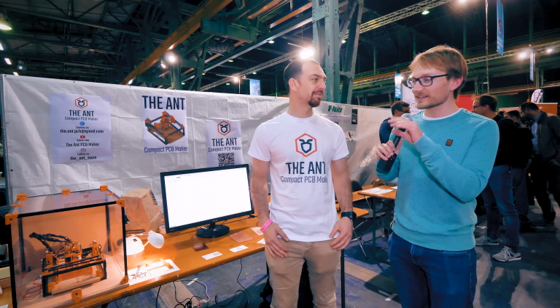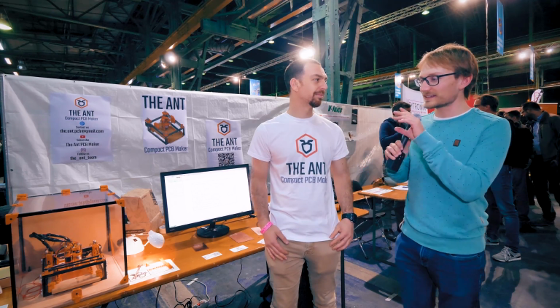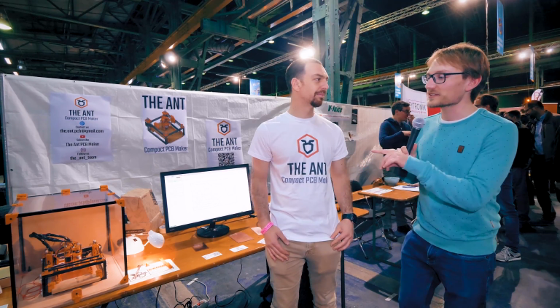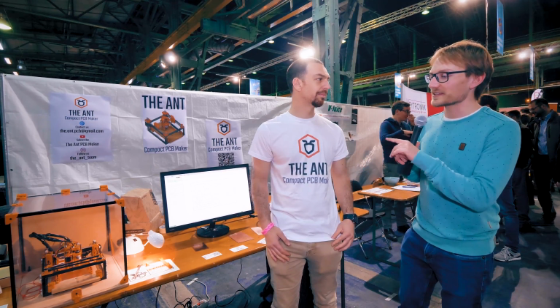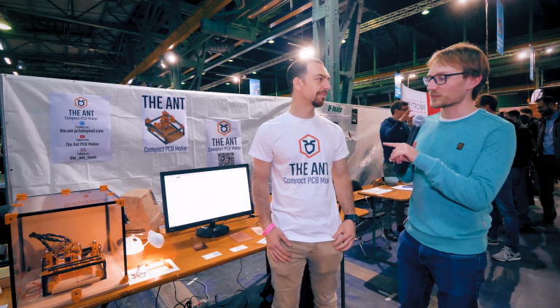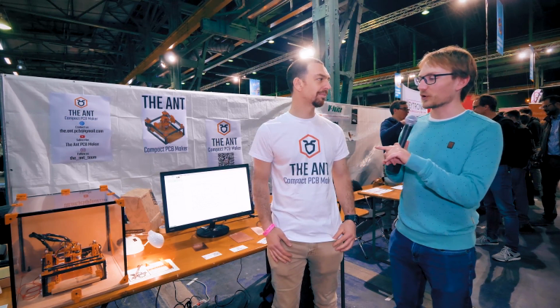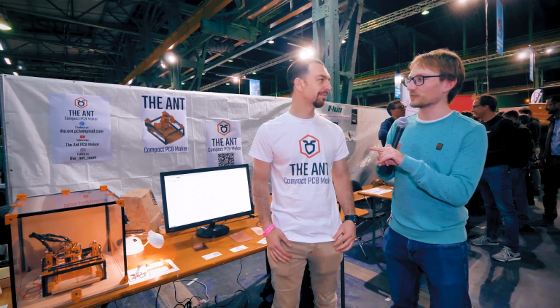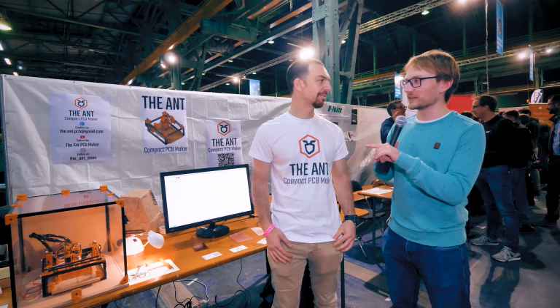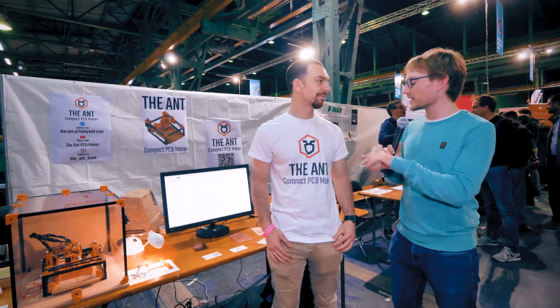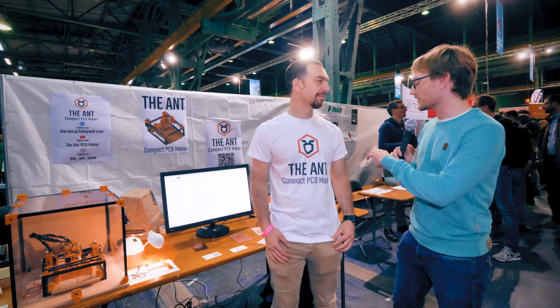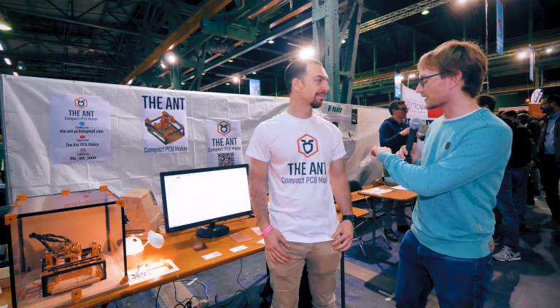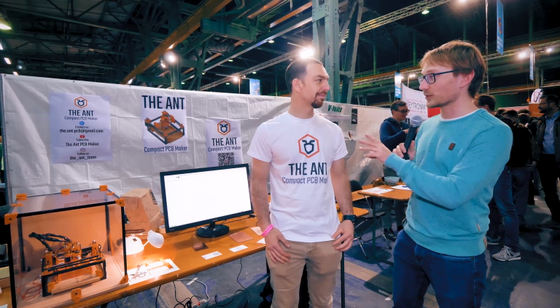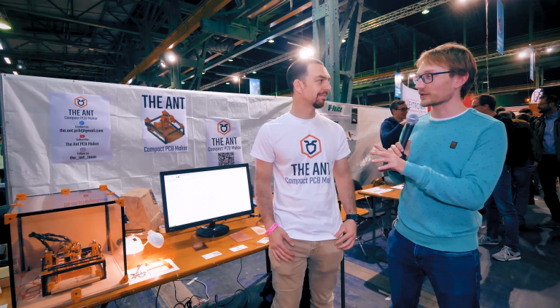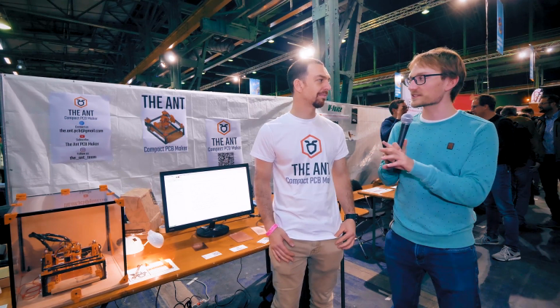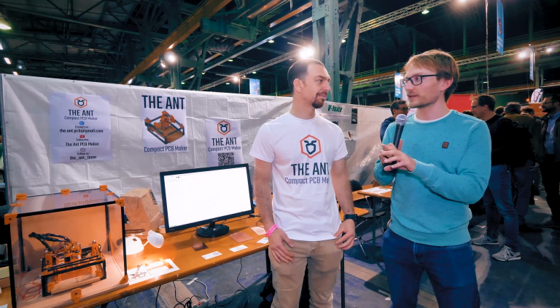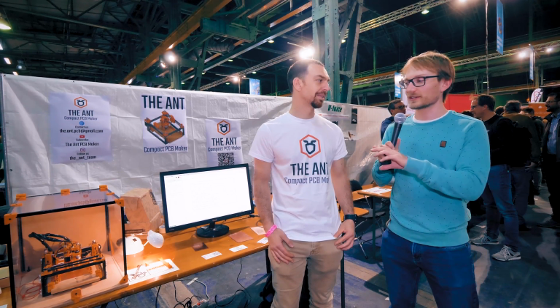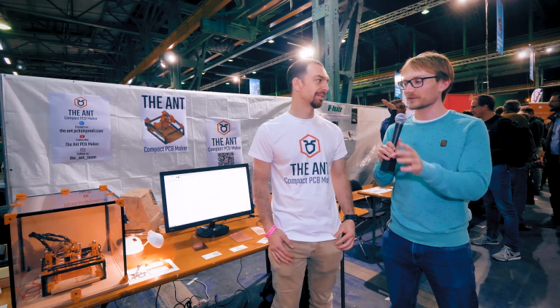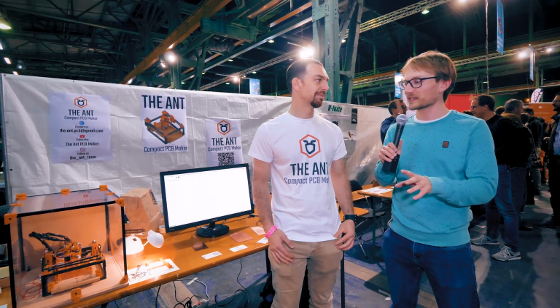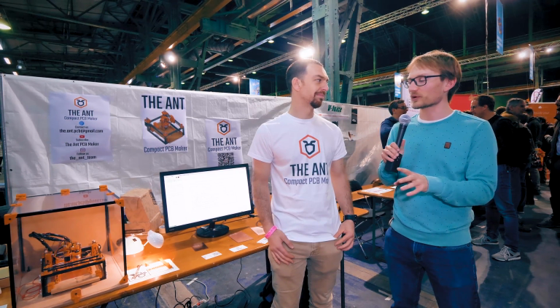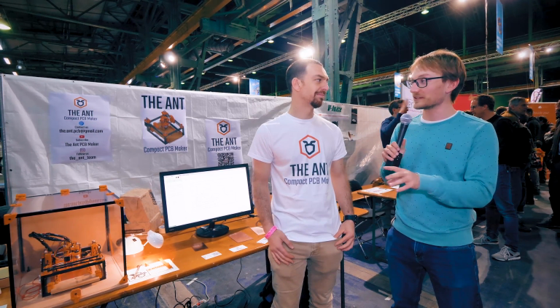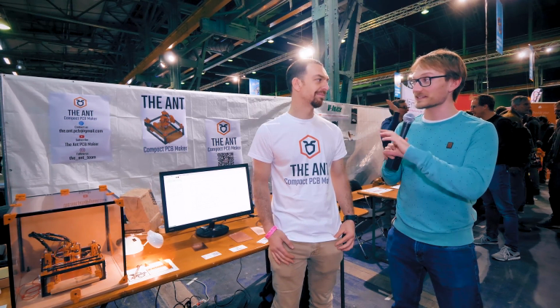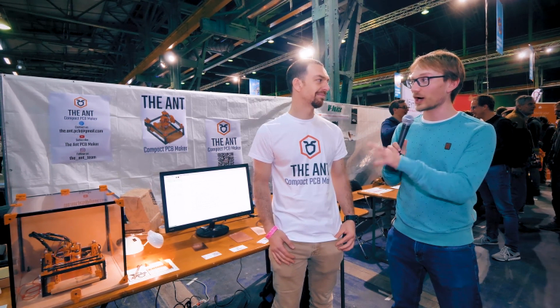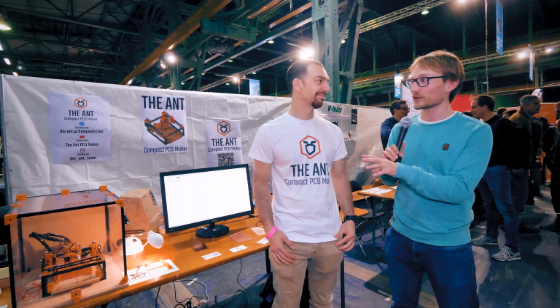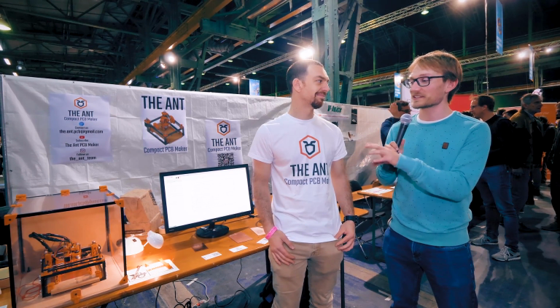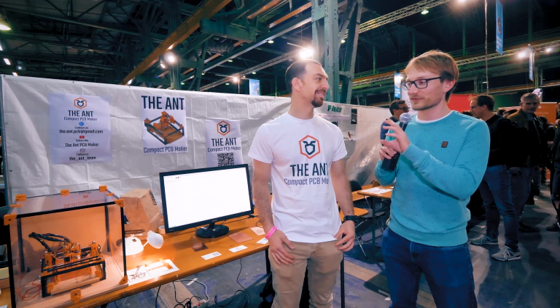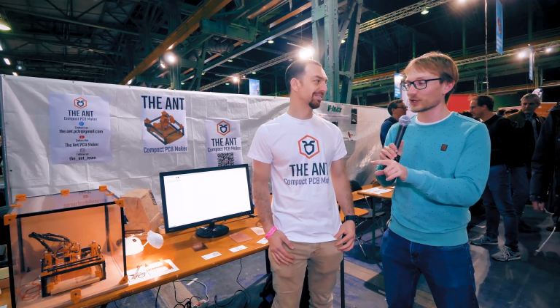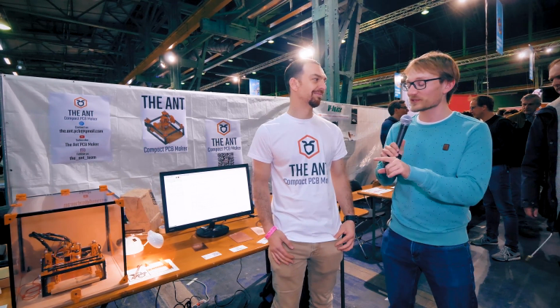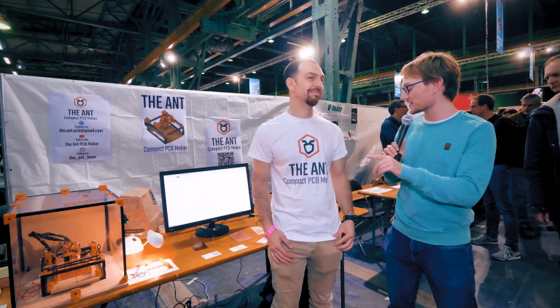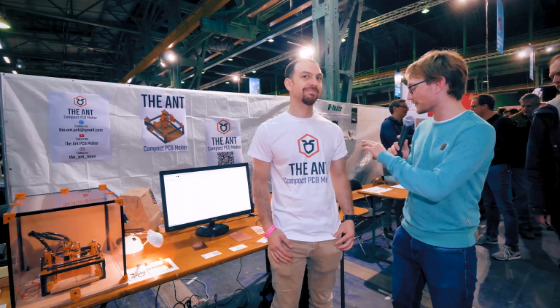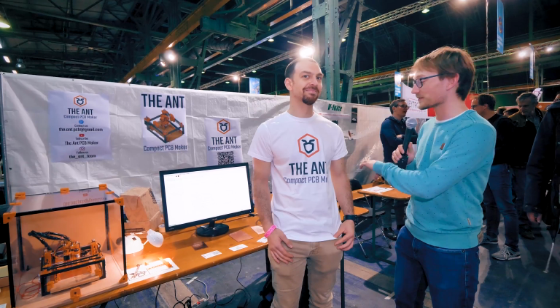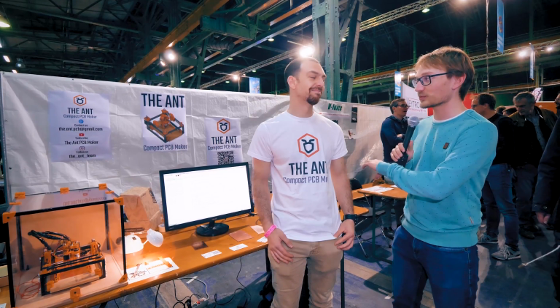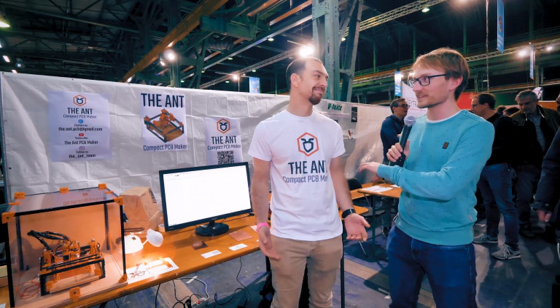What hooked me is that you guys are not a commercial seller, you're not making a profit. This is a hobby project, it's fully open source, and it's fully 3D printed.